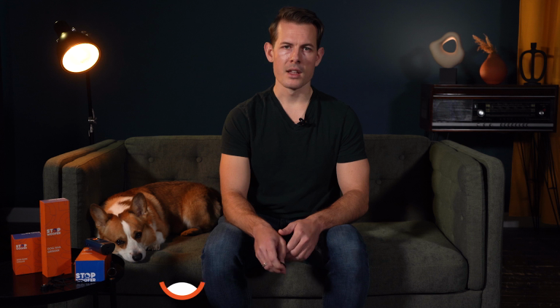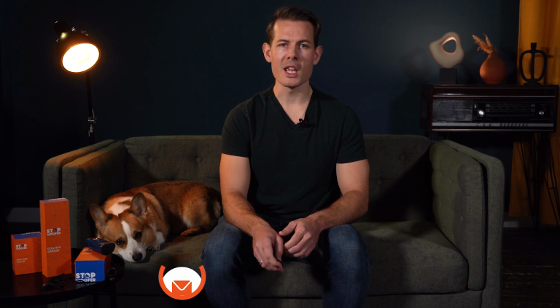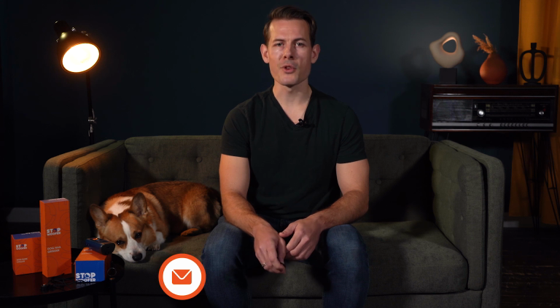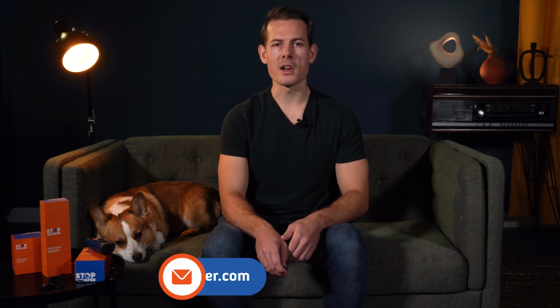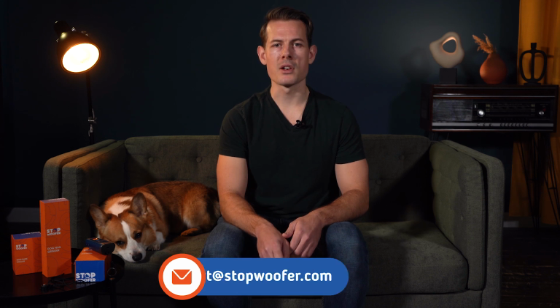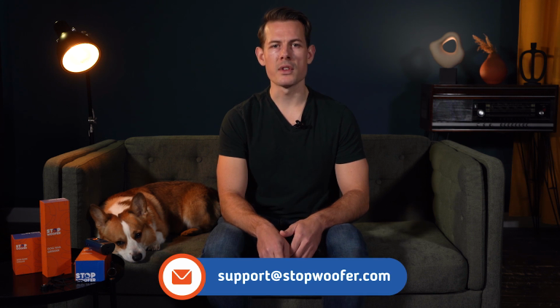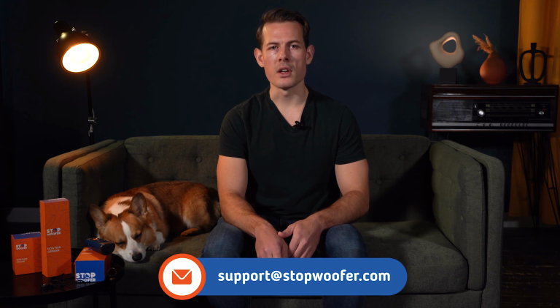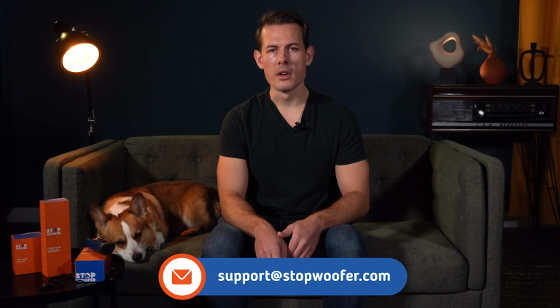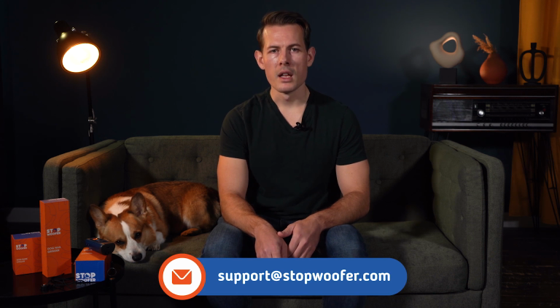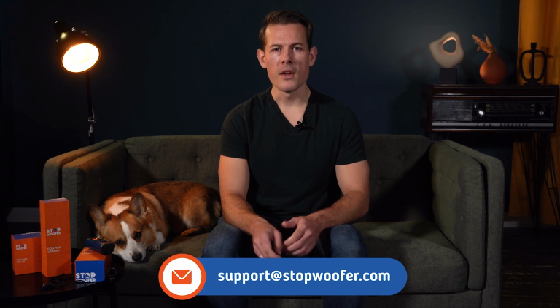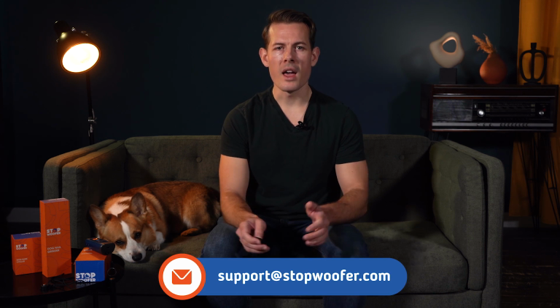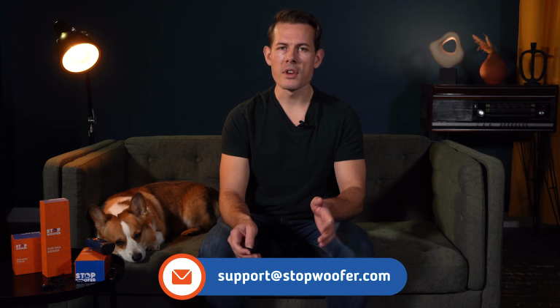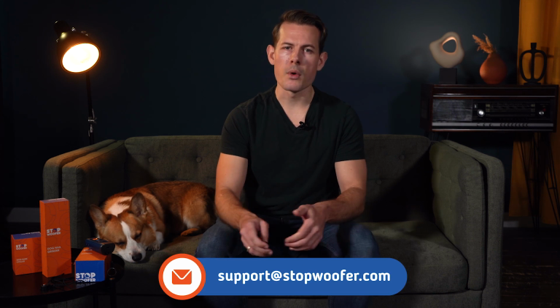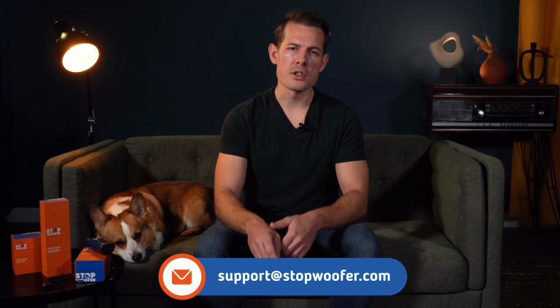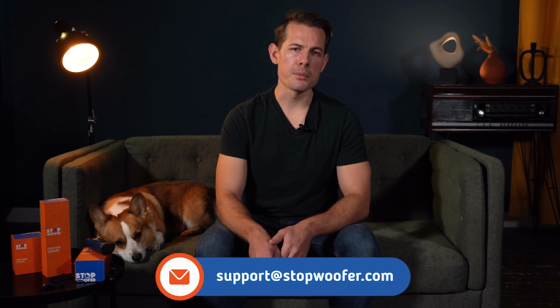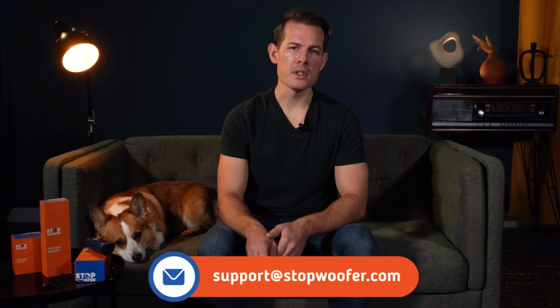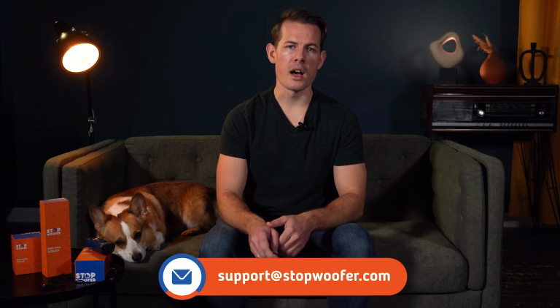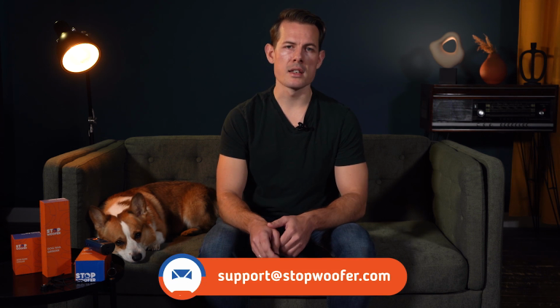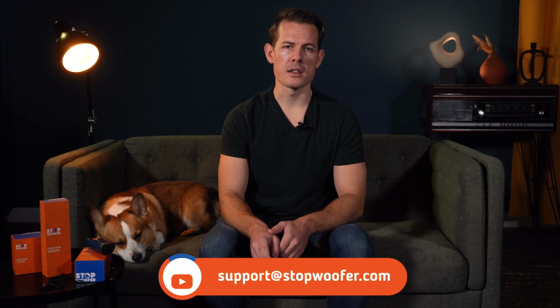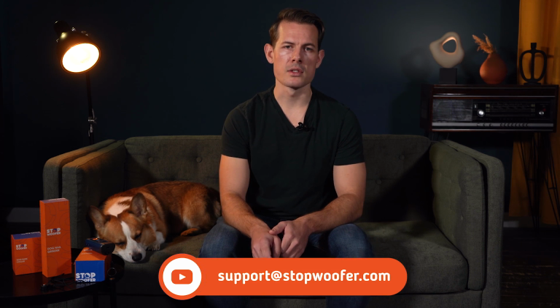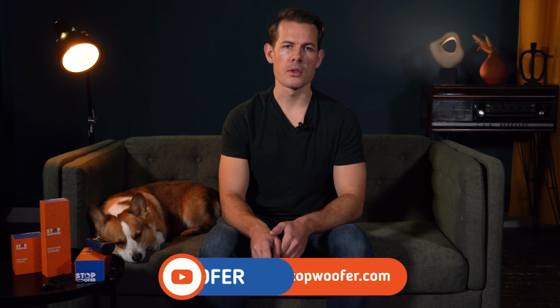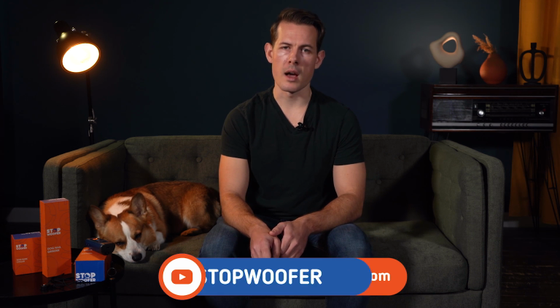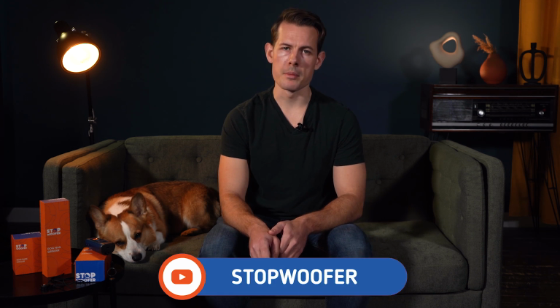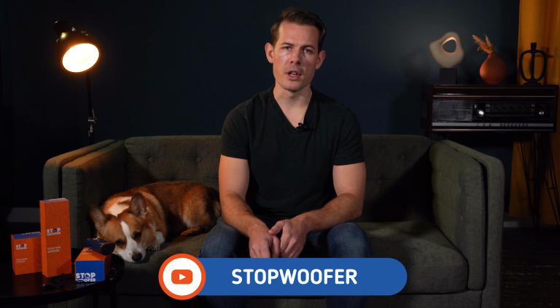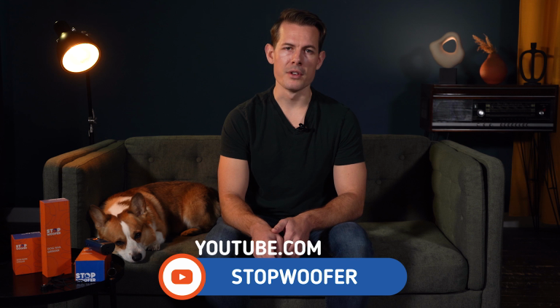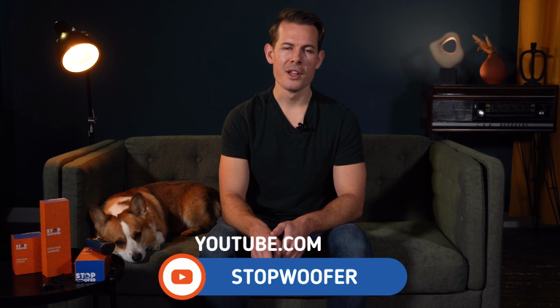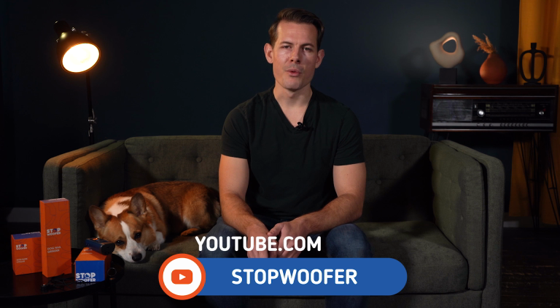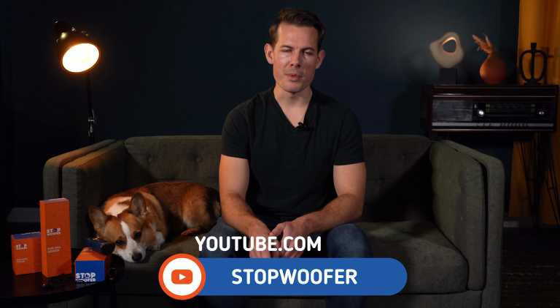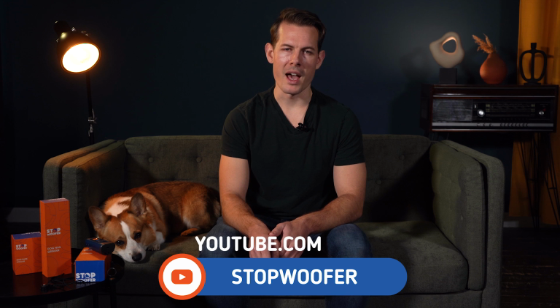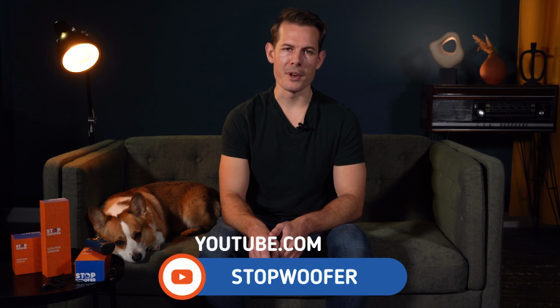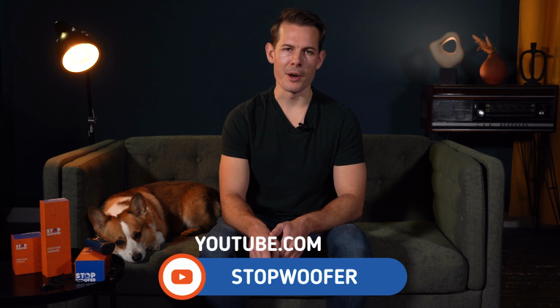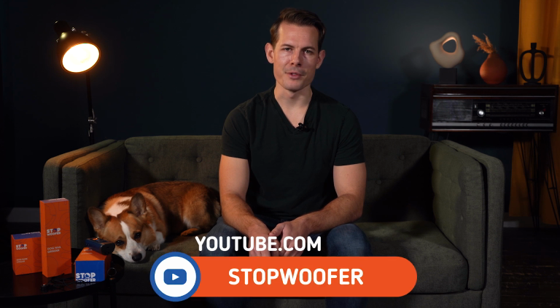Thank you for watching our video. If you have any questions, please contact us or comment below. We'll be happy to help you.